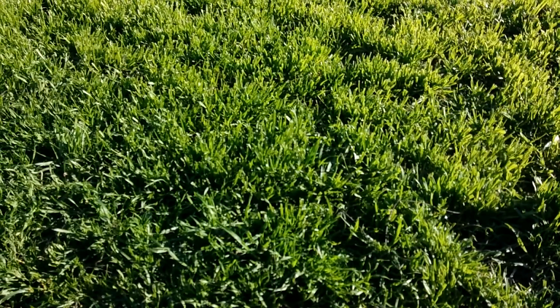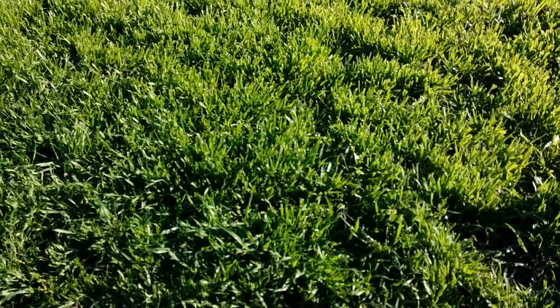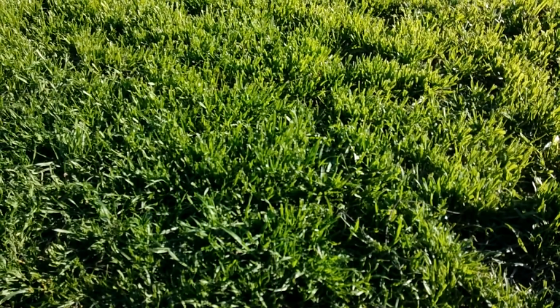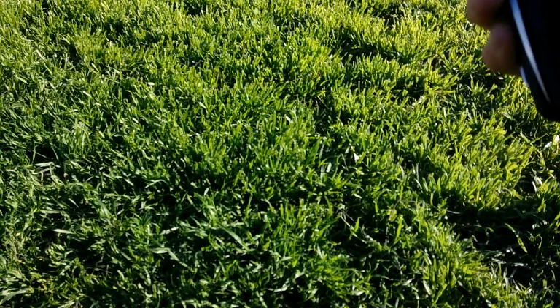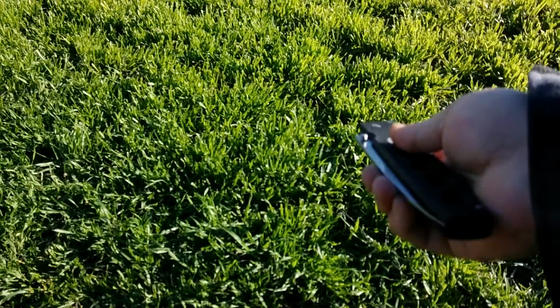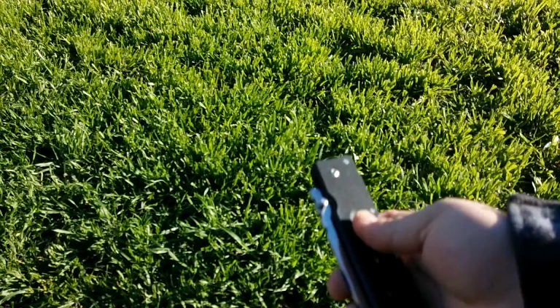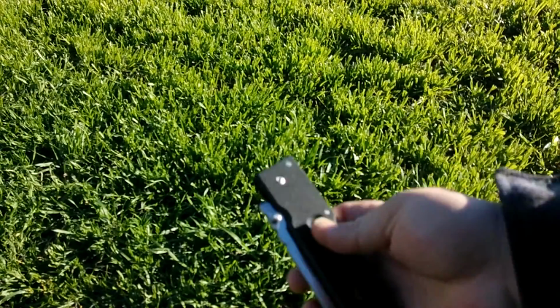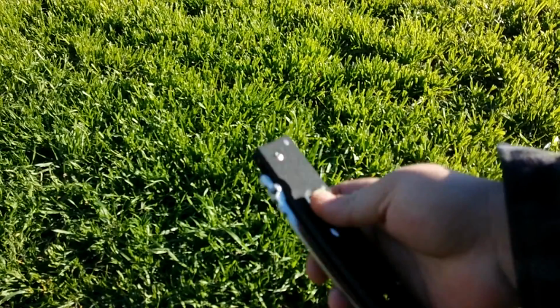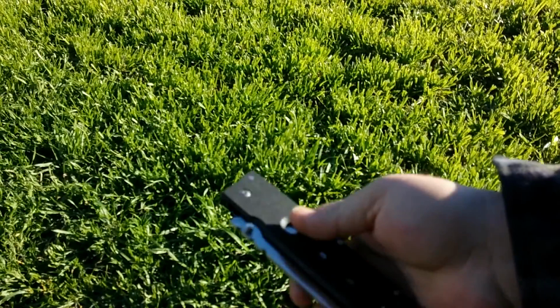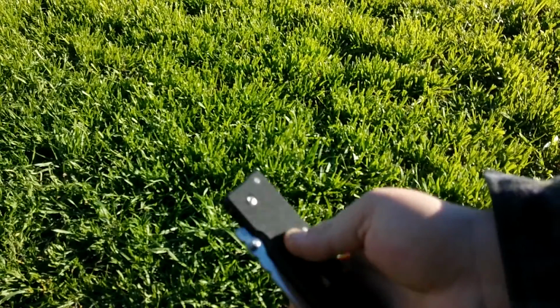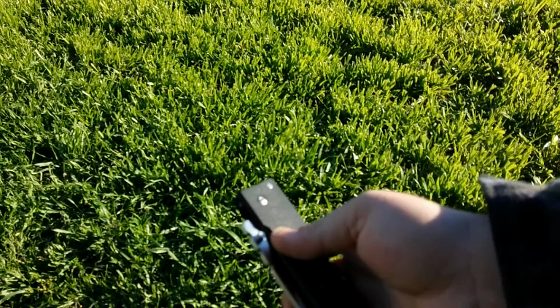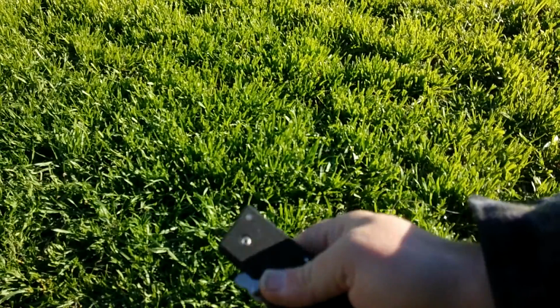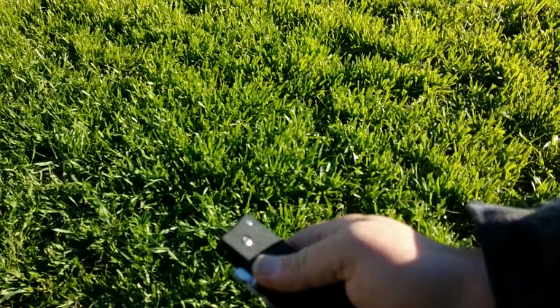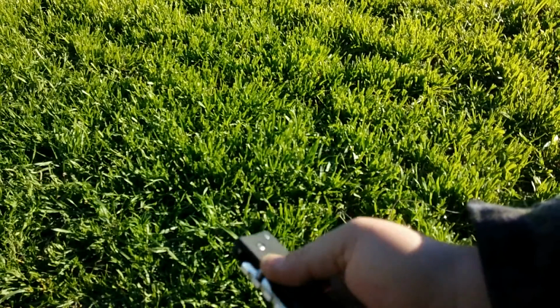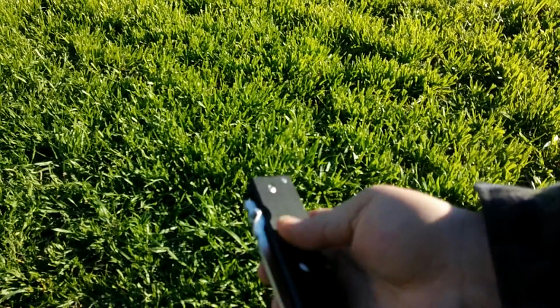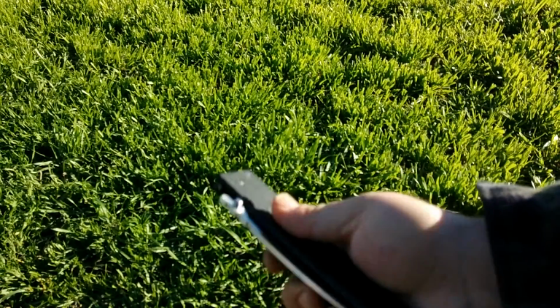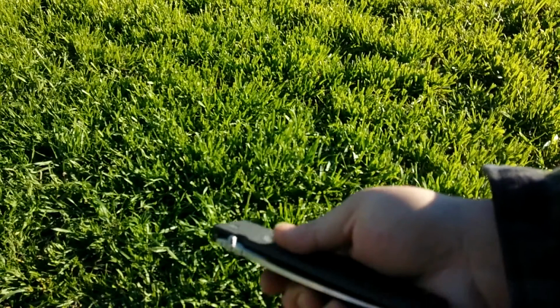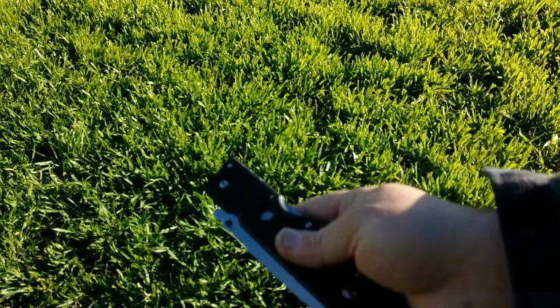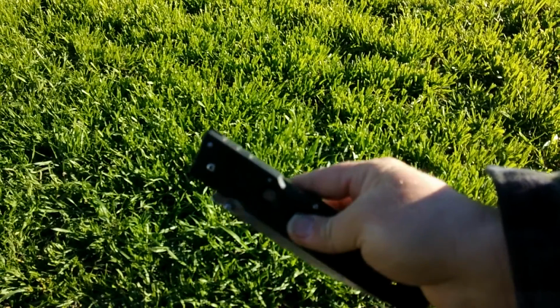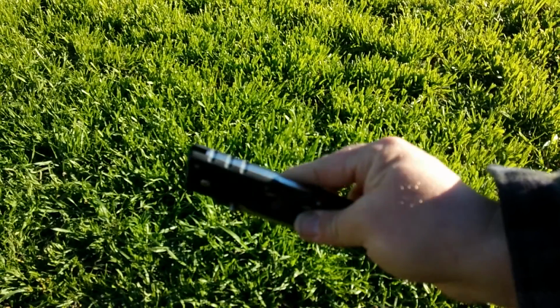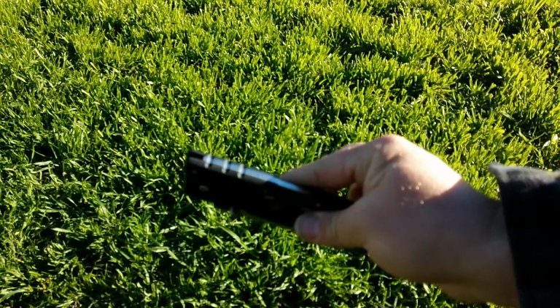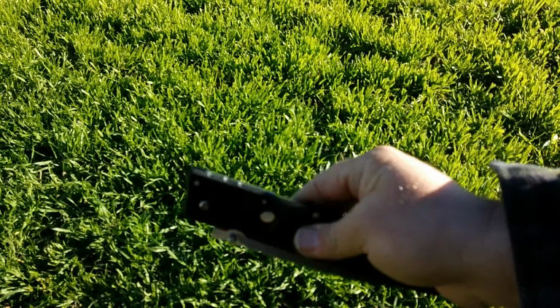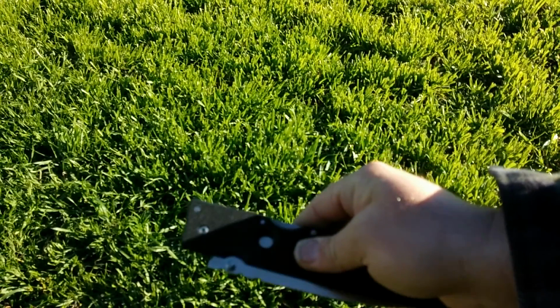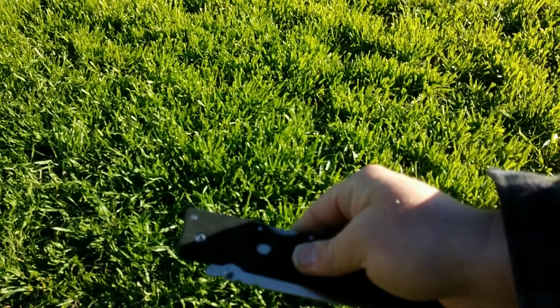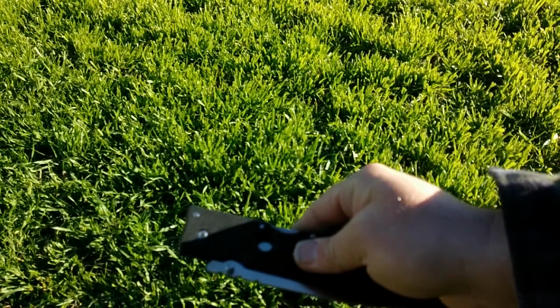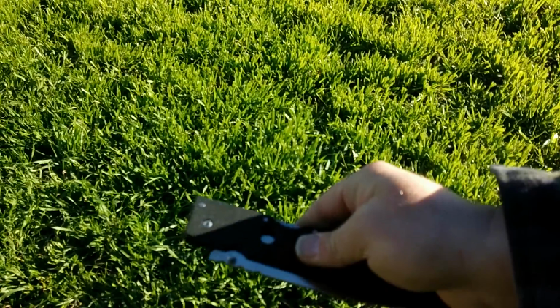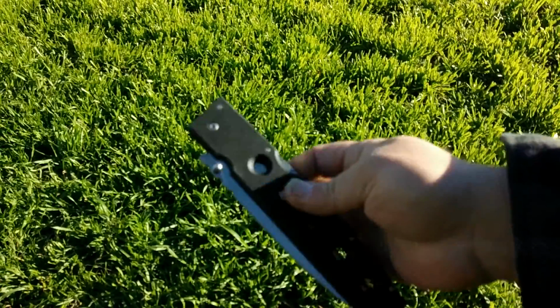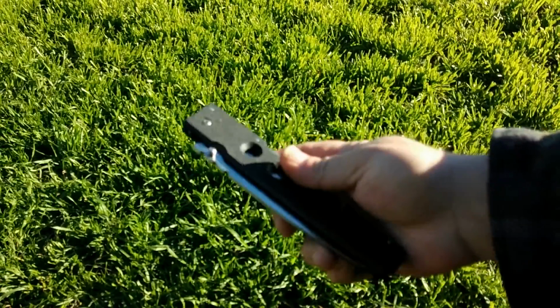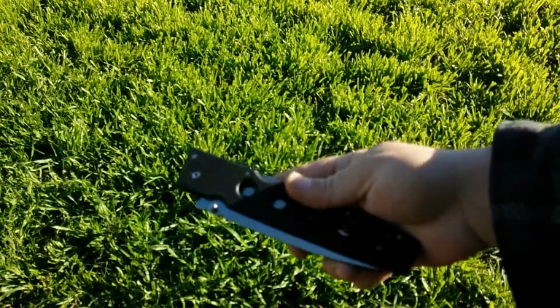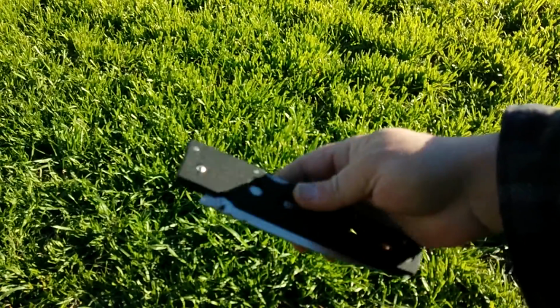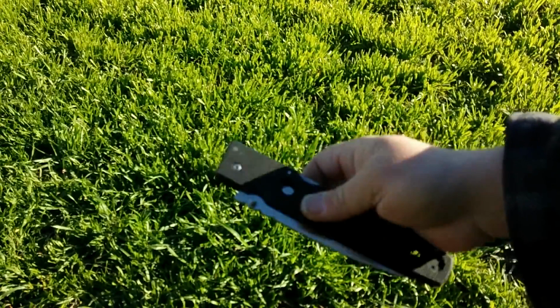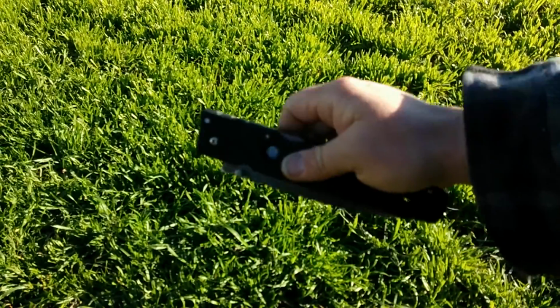I've got to say, I really love these Cold Steel Triad Locks. They're some of the strongest ones out there.